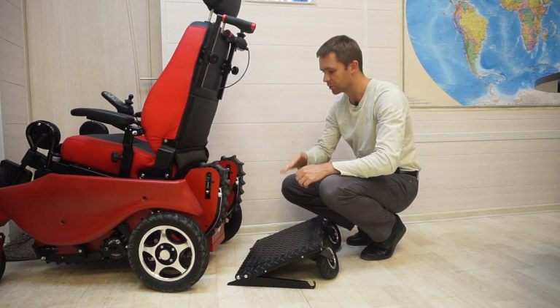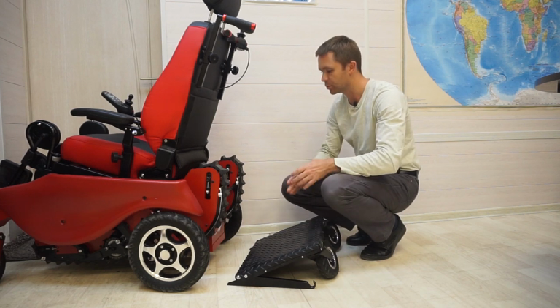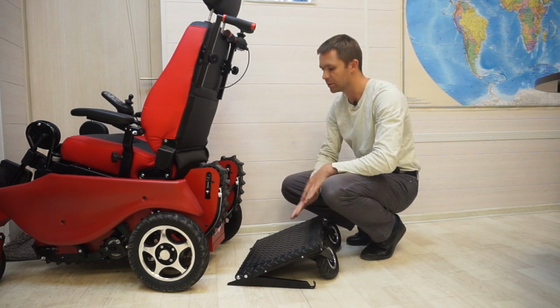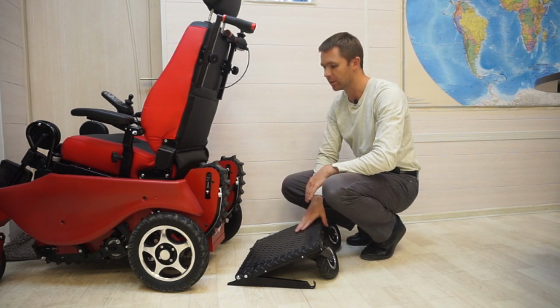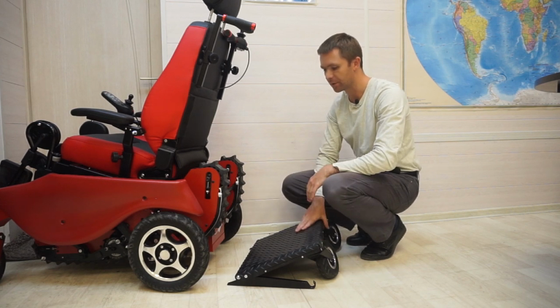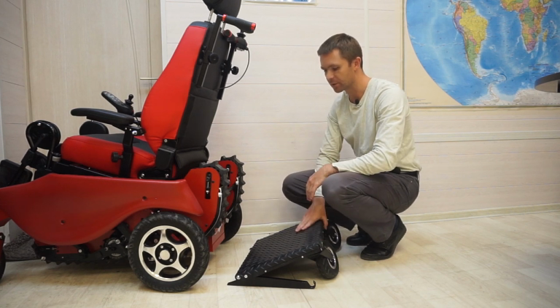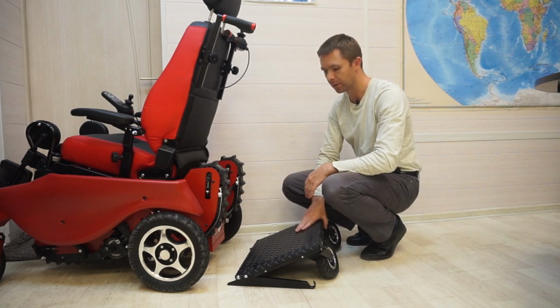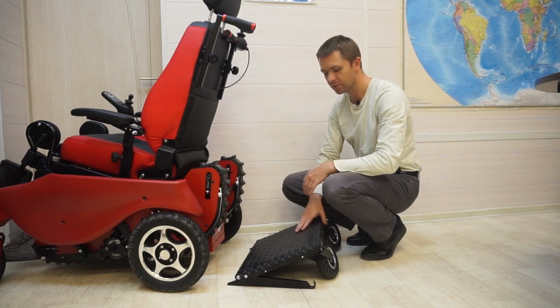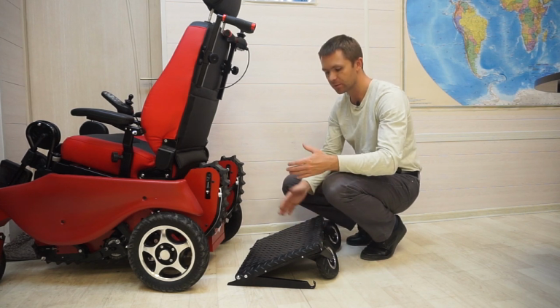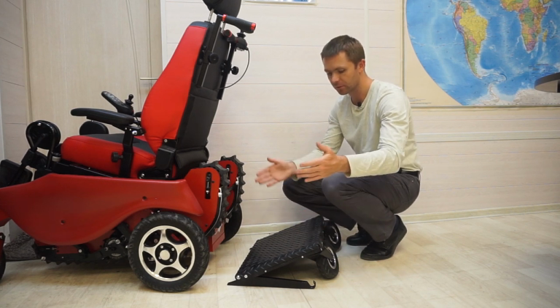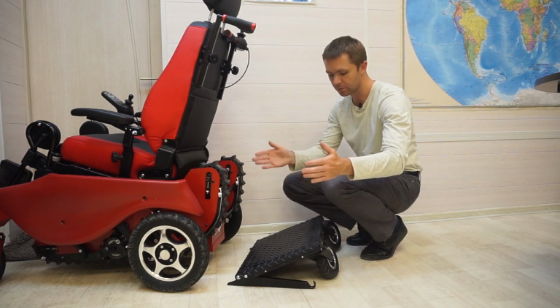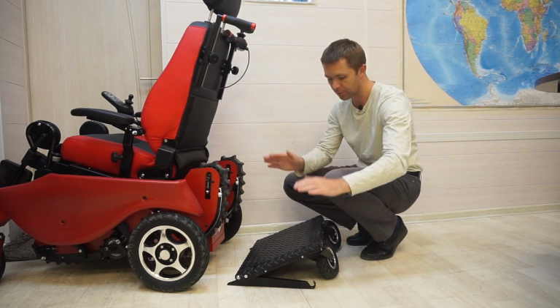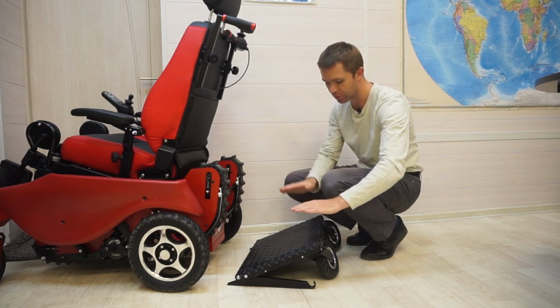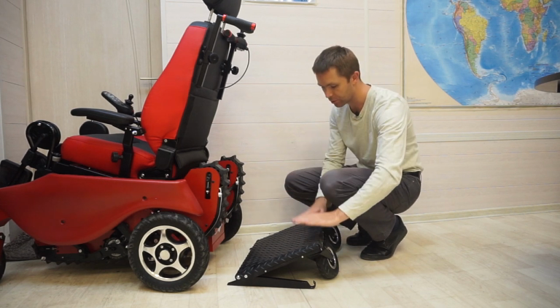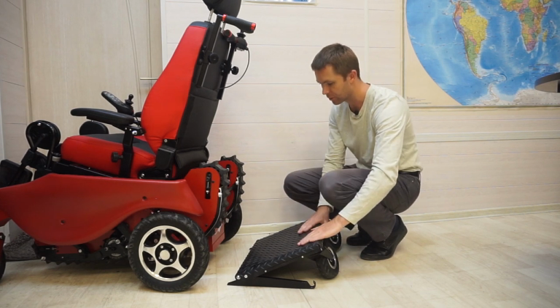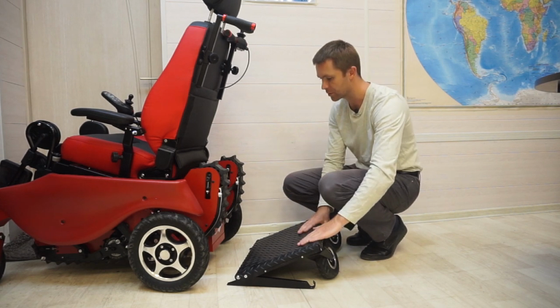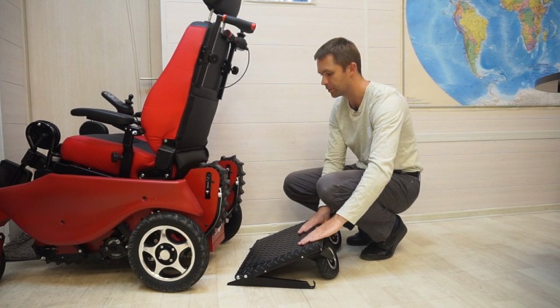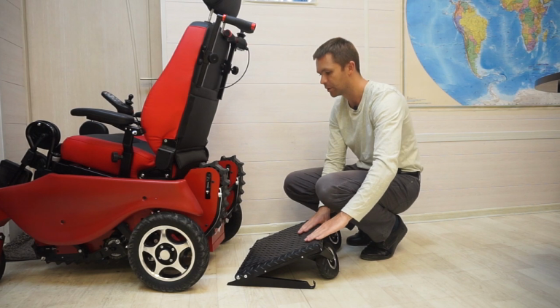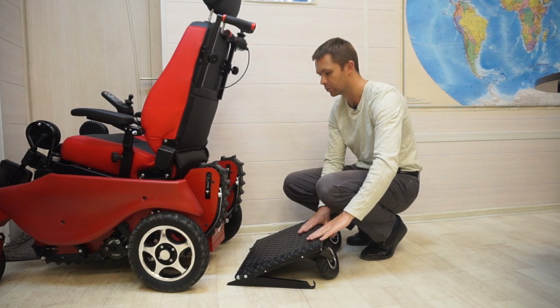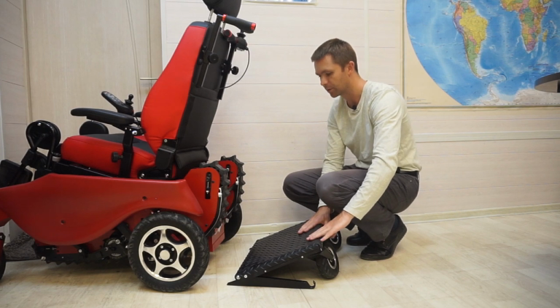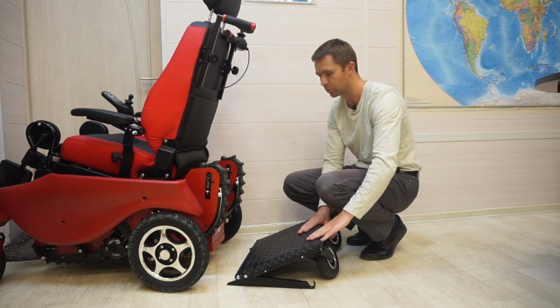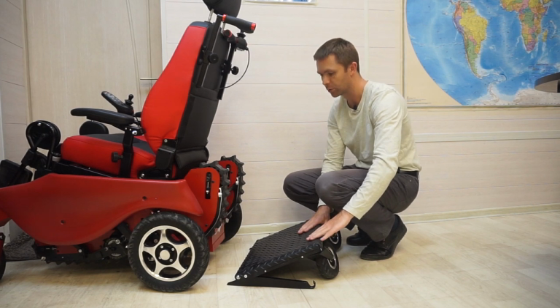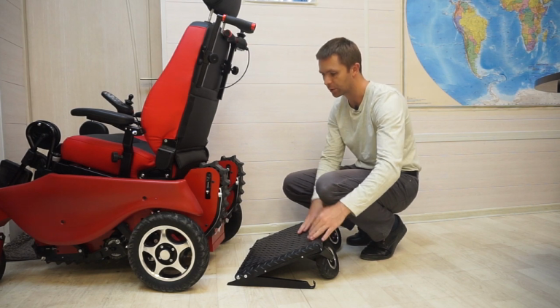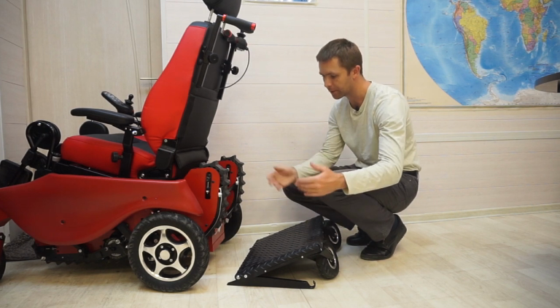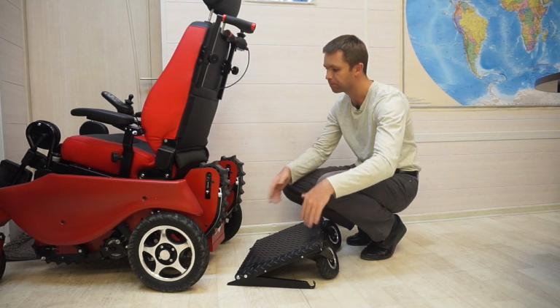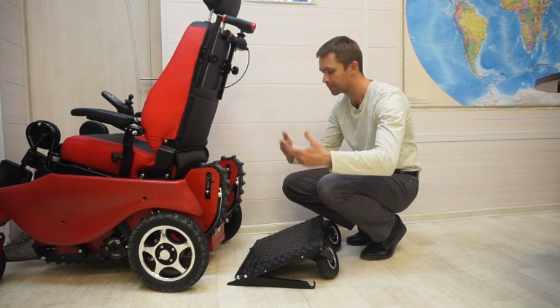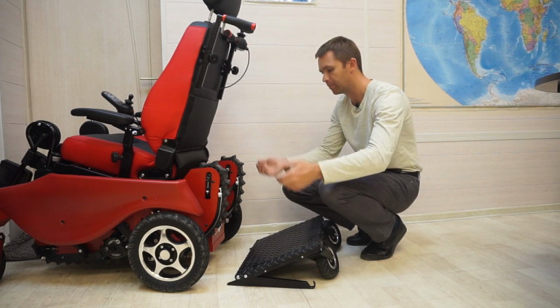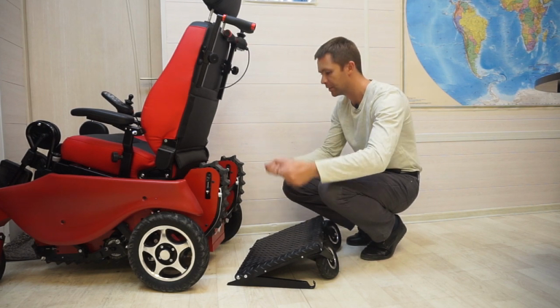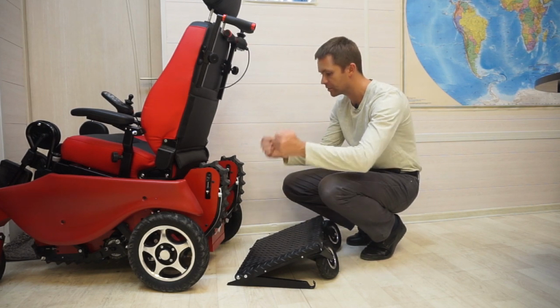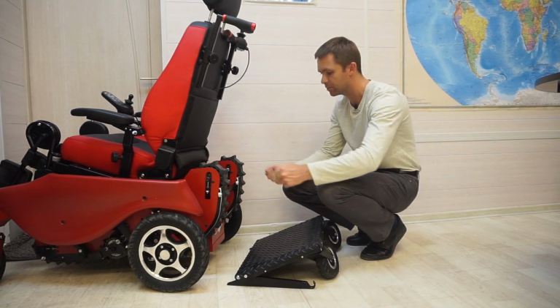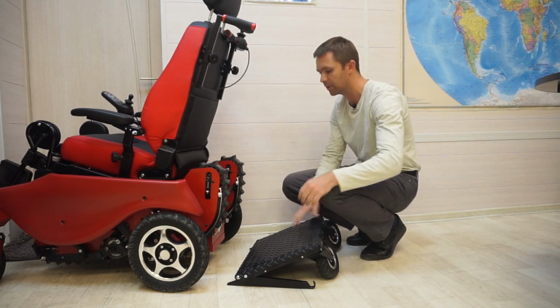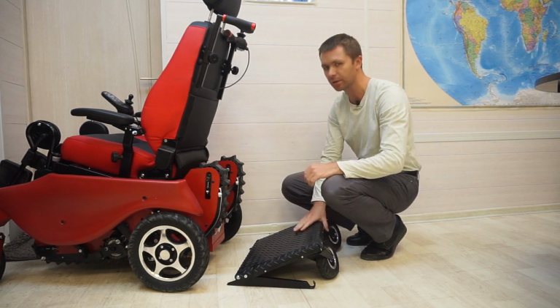Then you go down or up the stairs. The companion lifts up this platform in his hands and hooks it back.